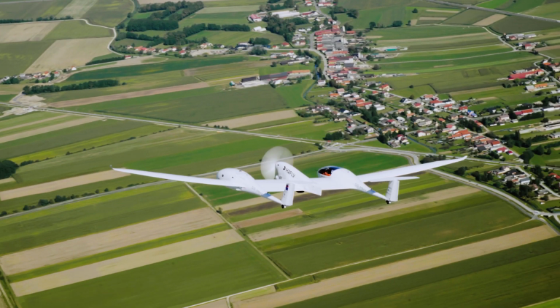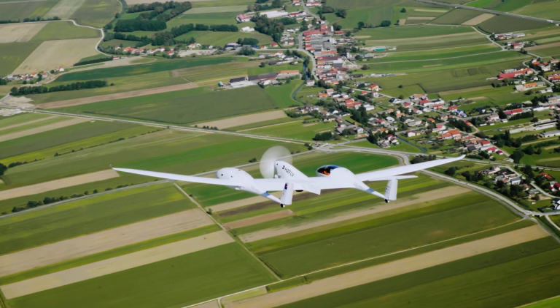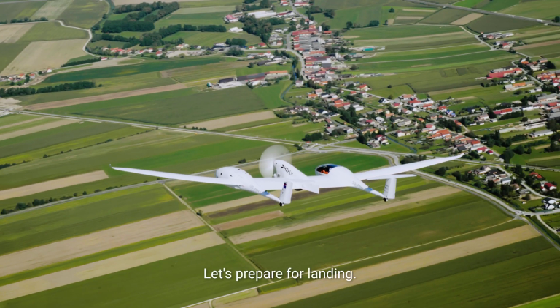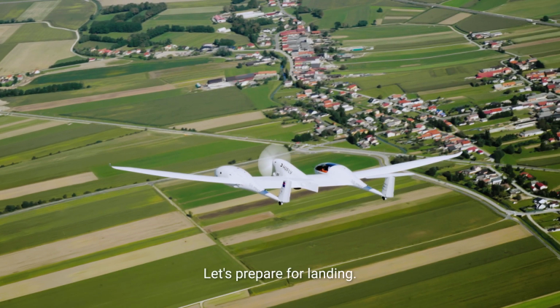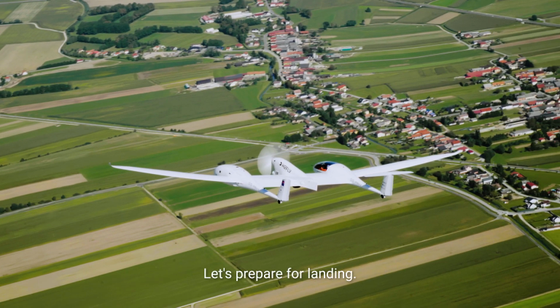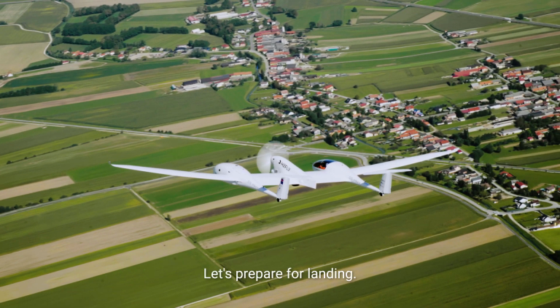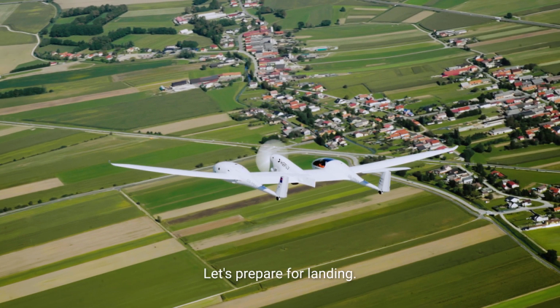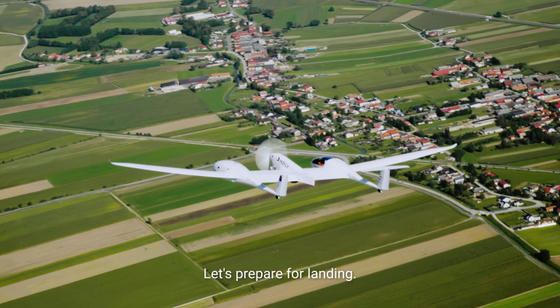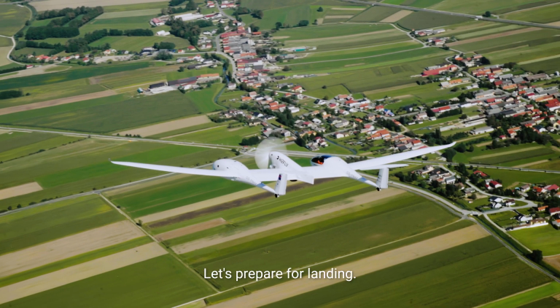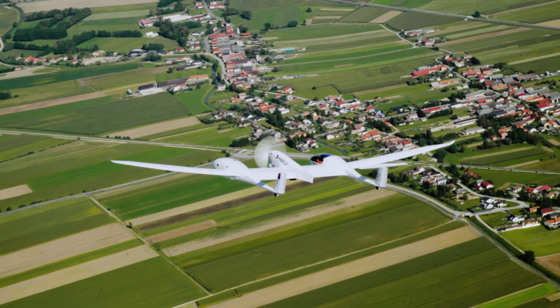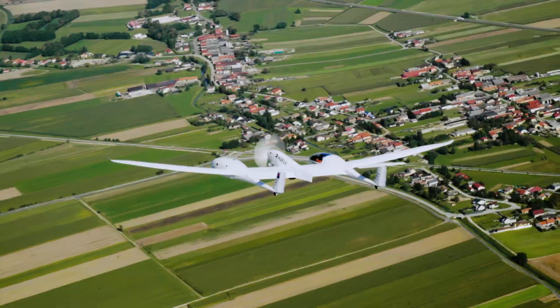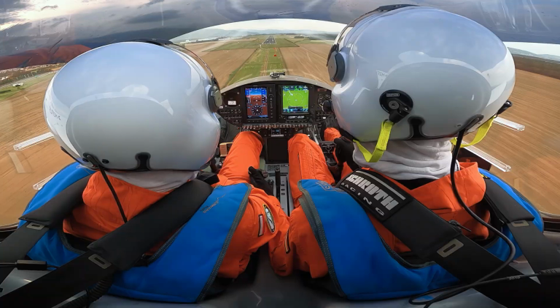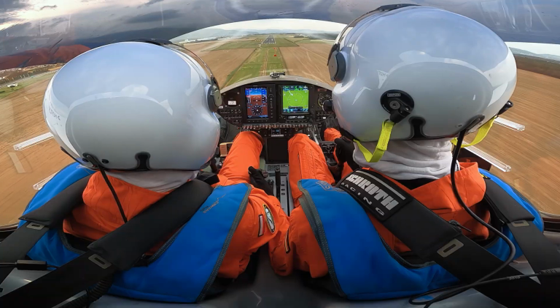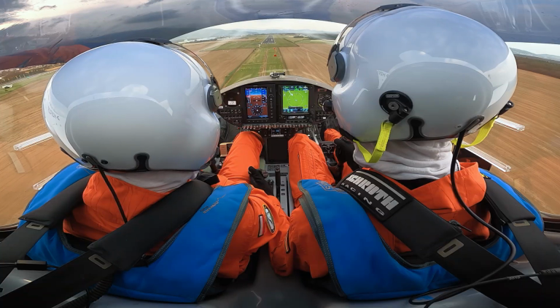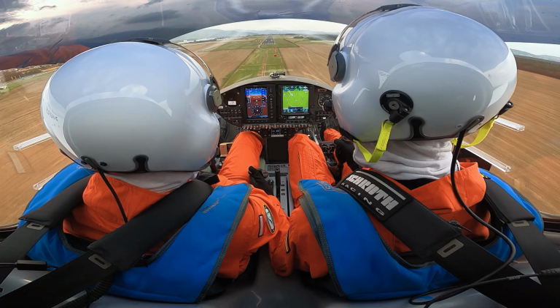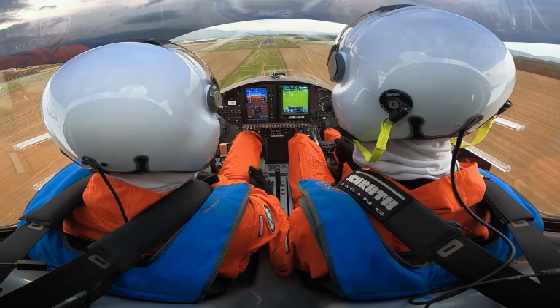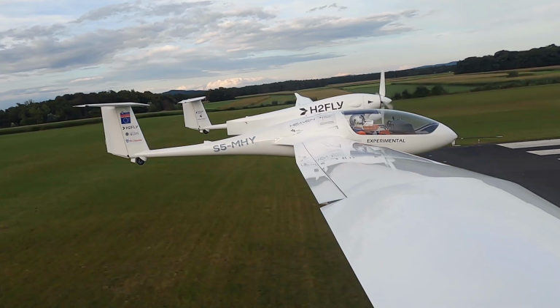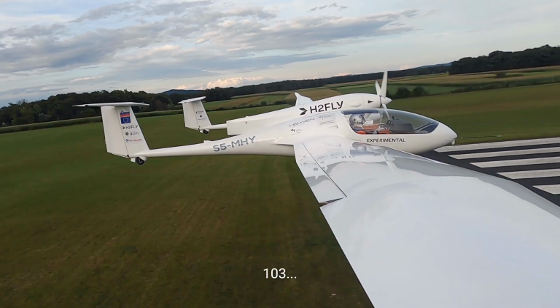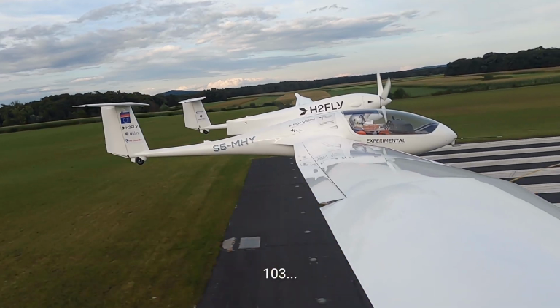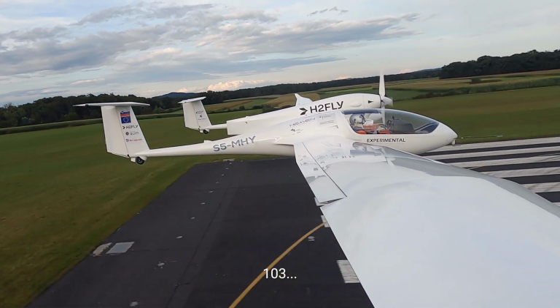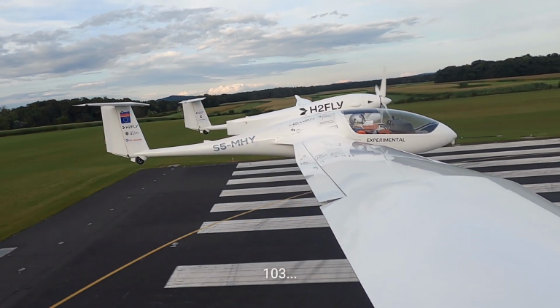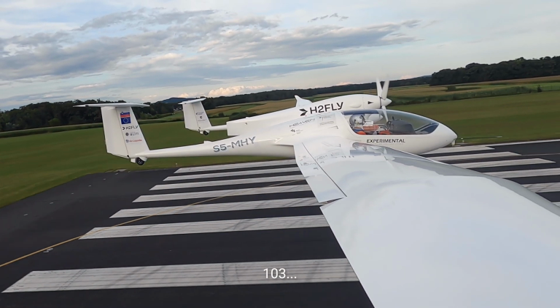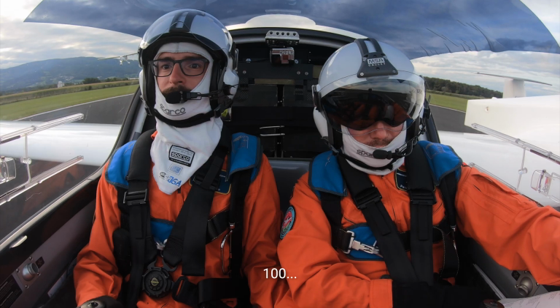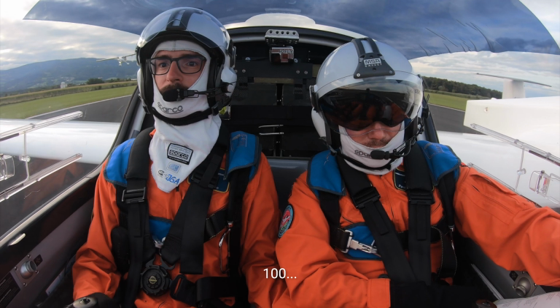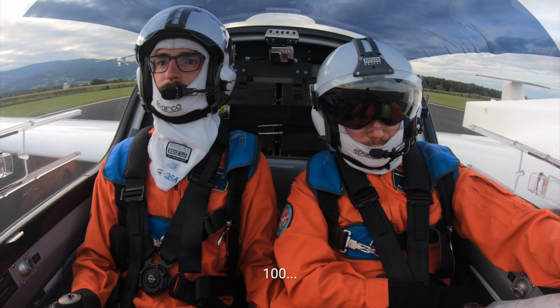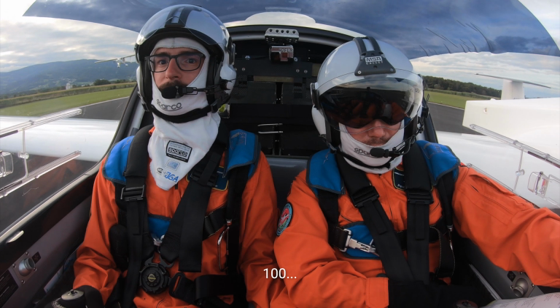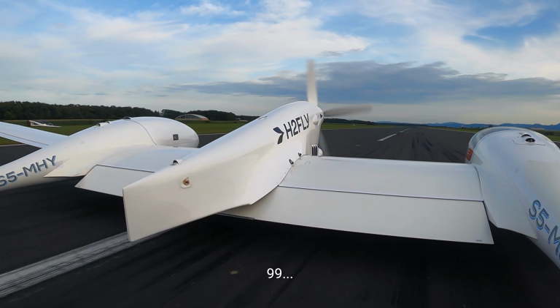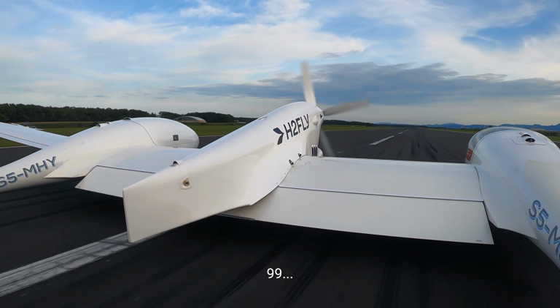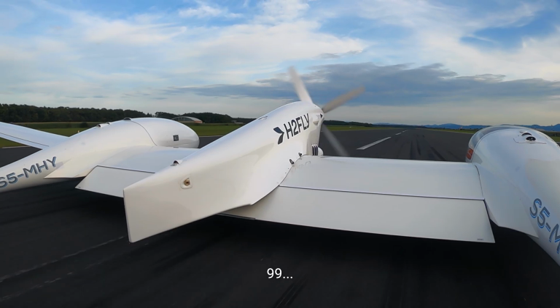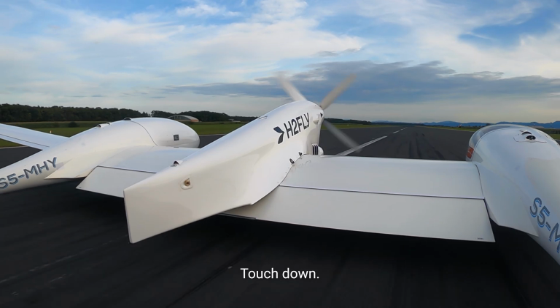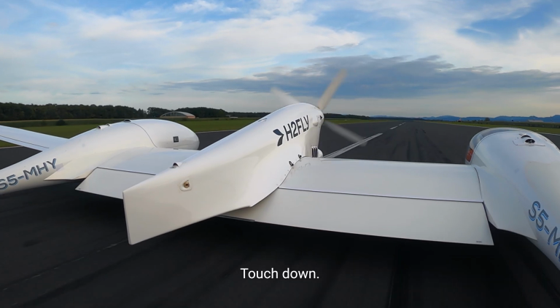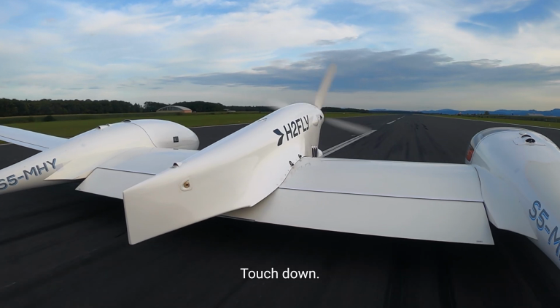Let's prepare for landing. 103, 100, 99 — that's them.